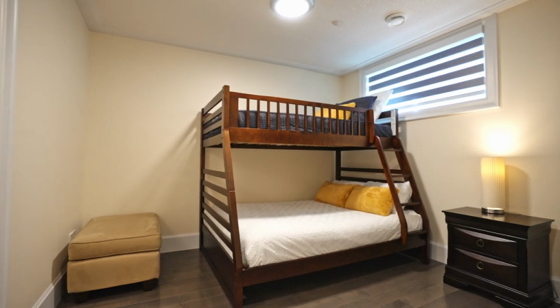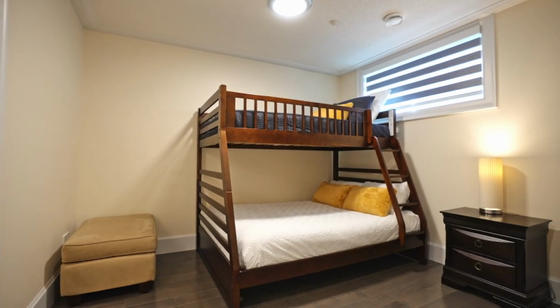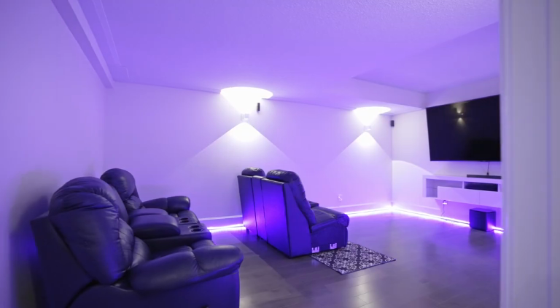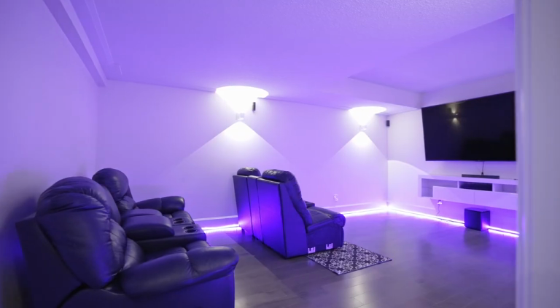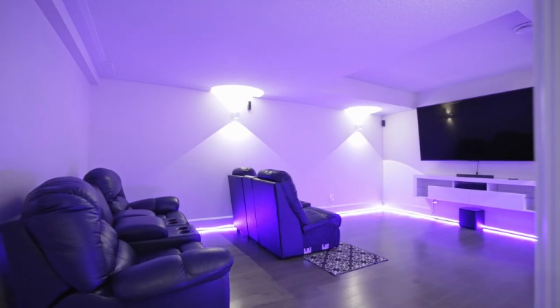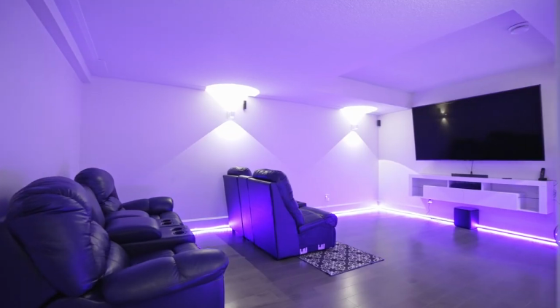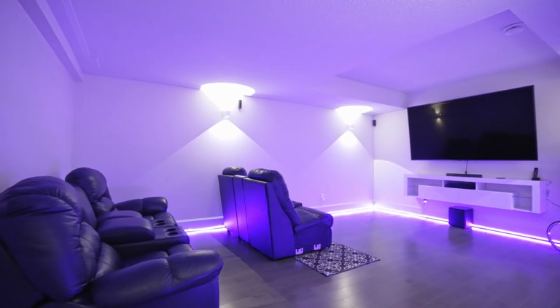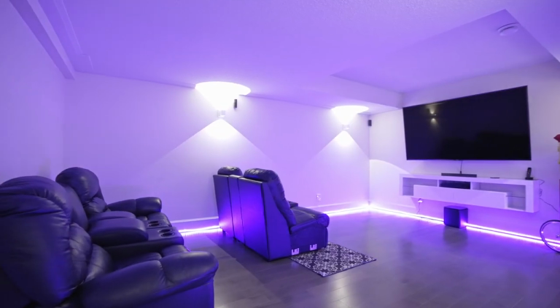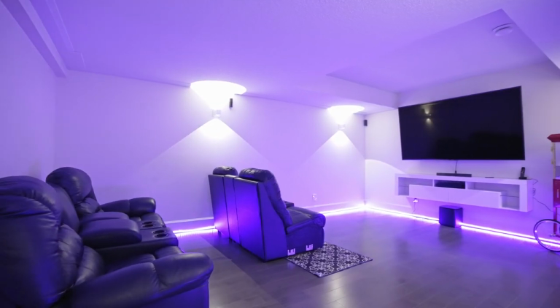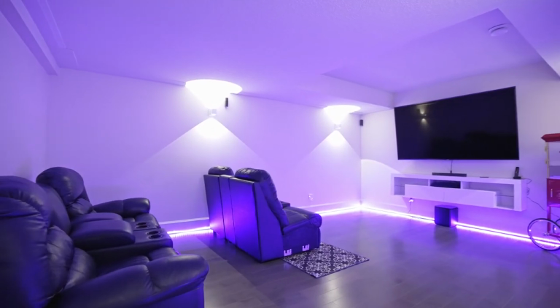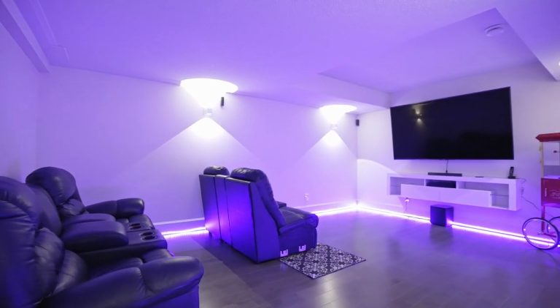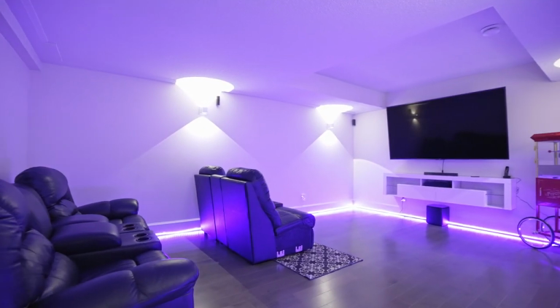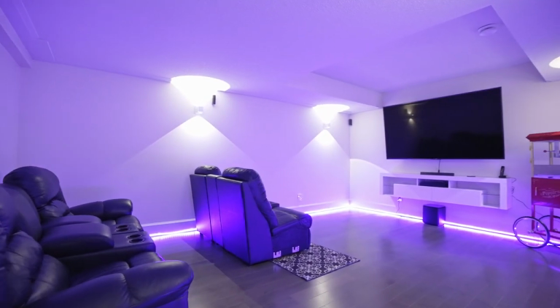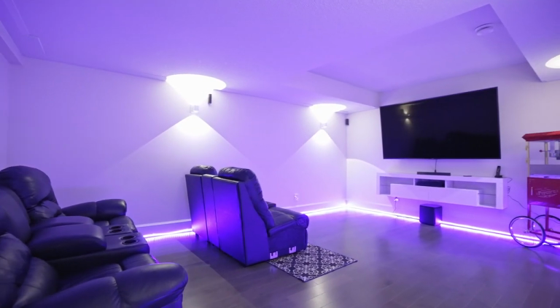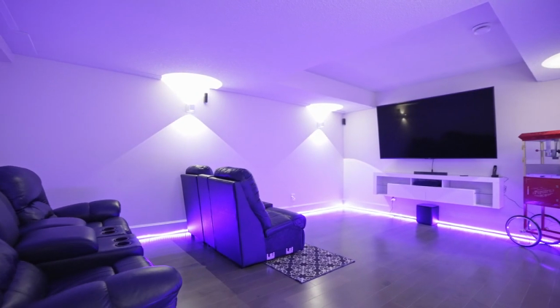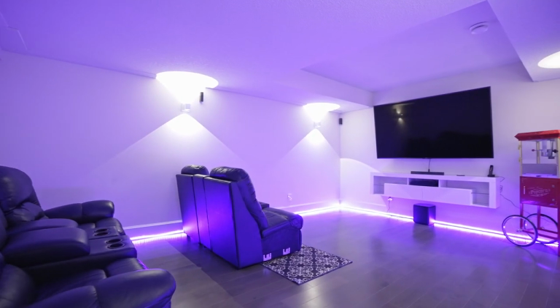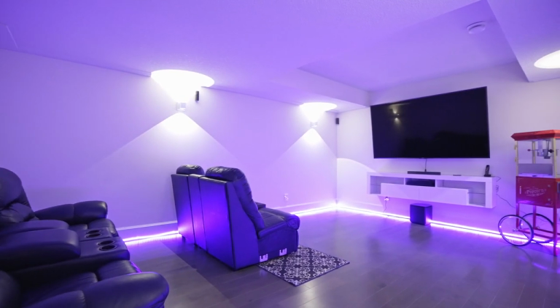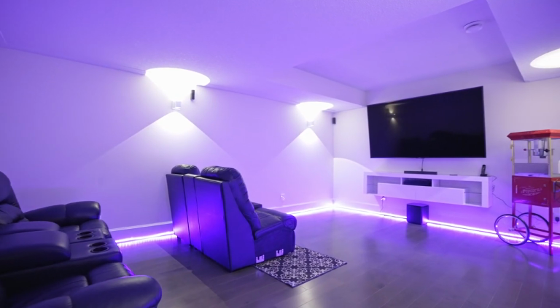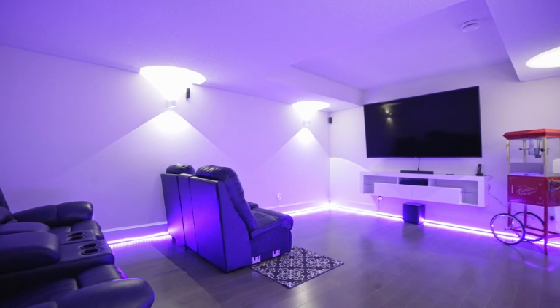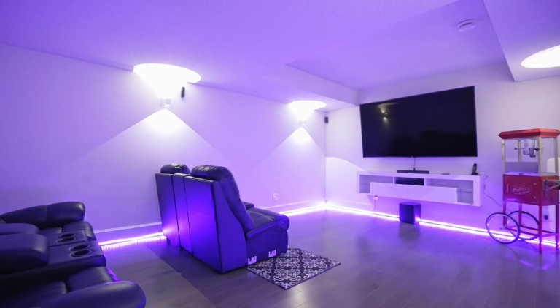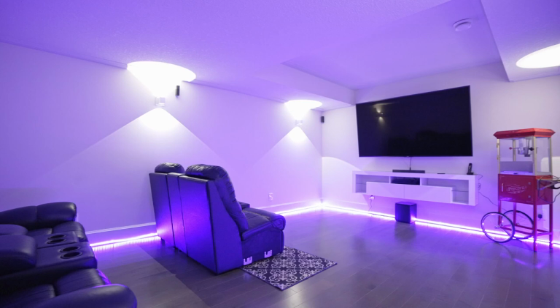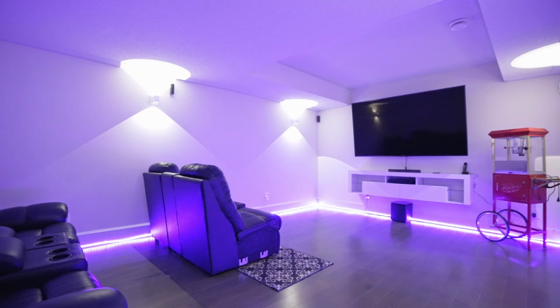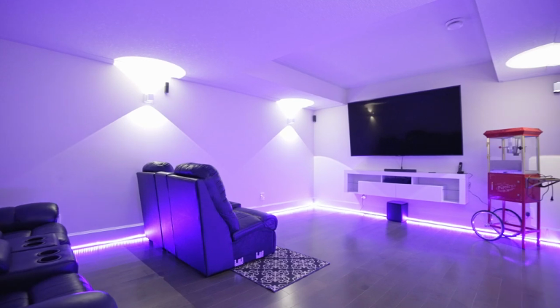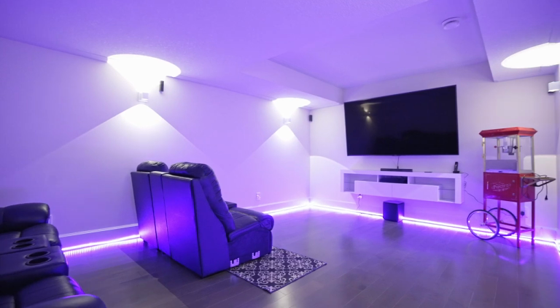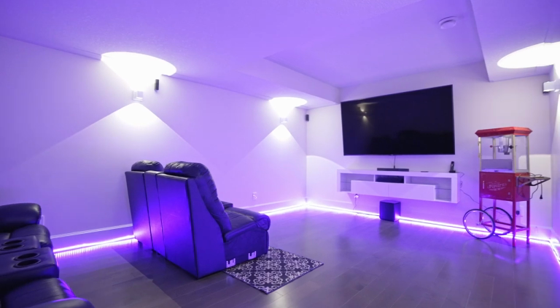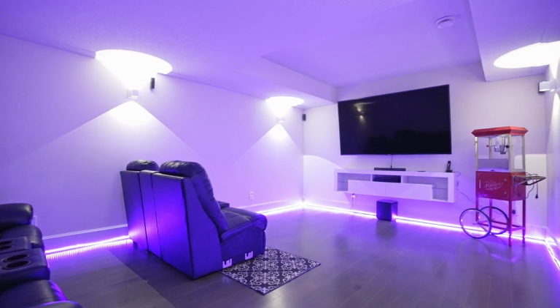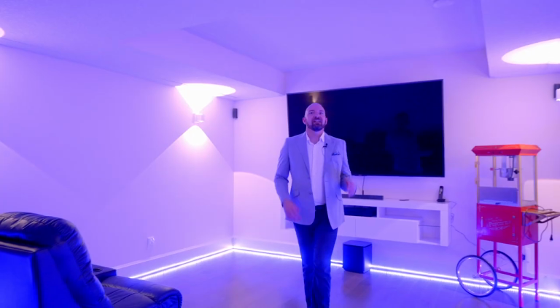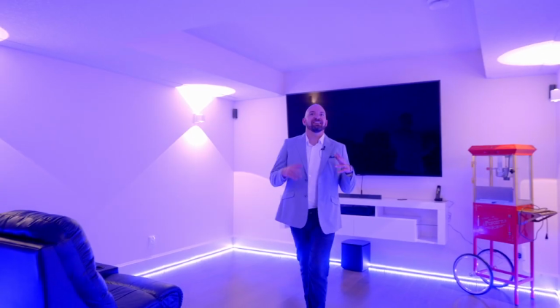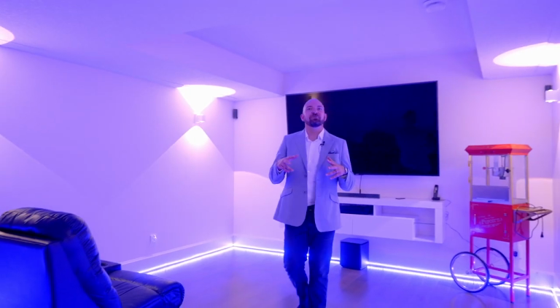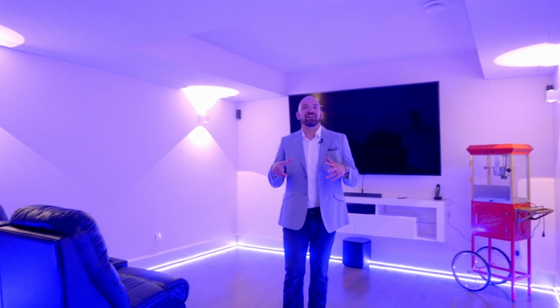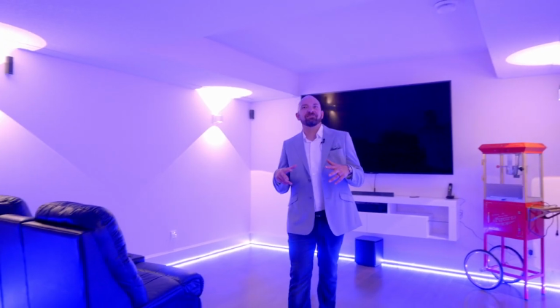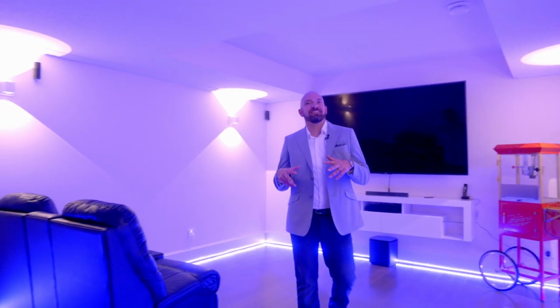And of course, there is an incredible home theater to watch your favorite movies or sporting events in. Let's go check outside.